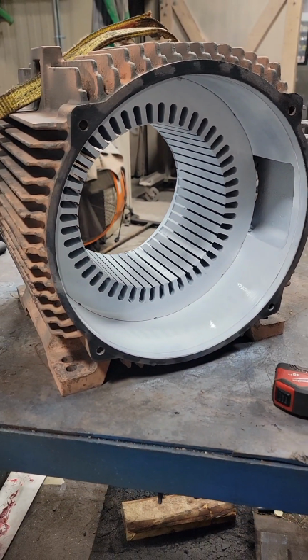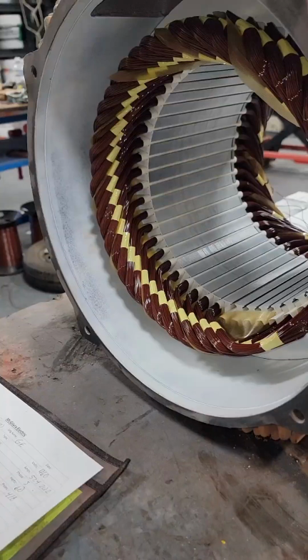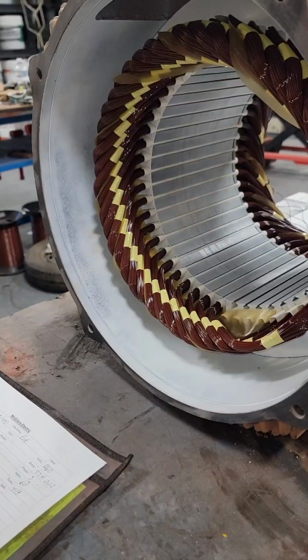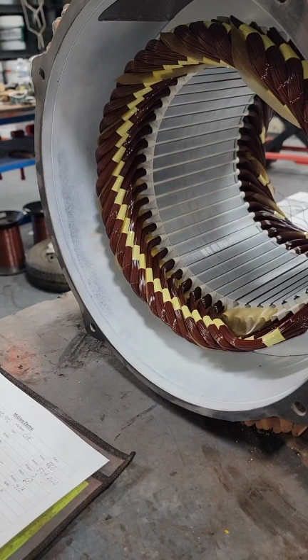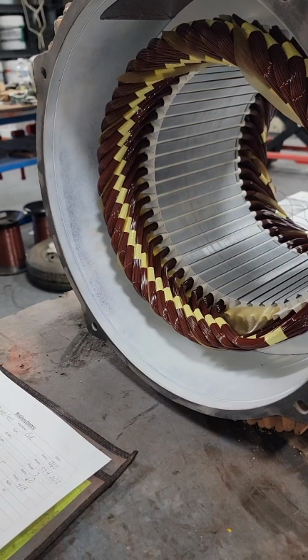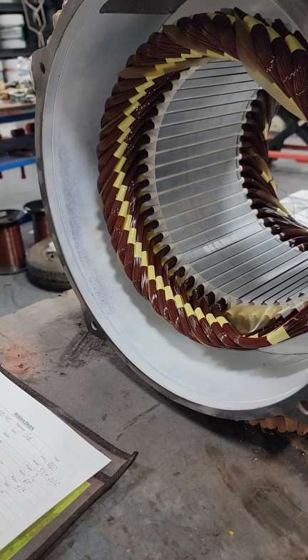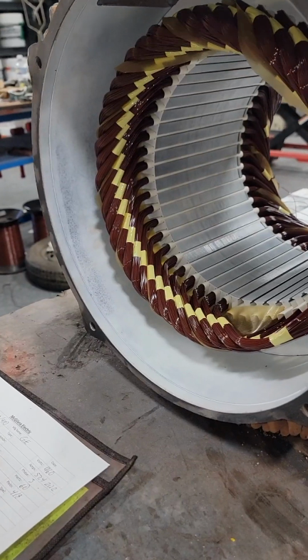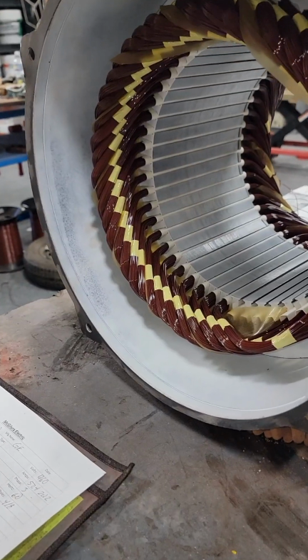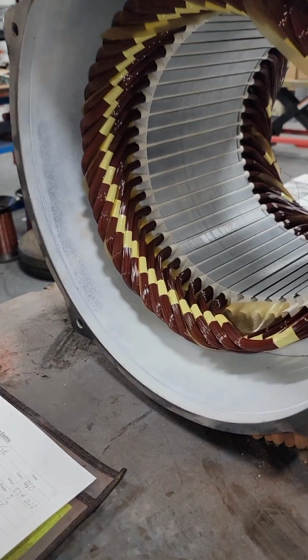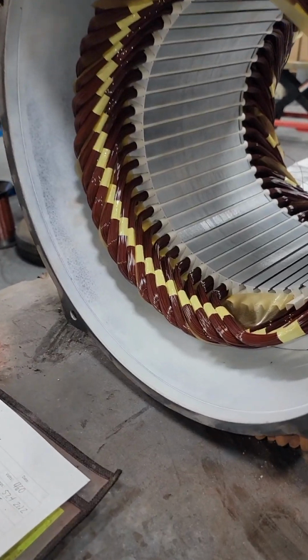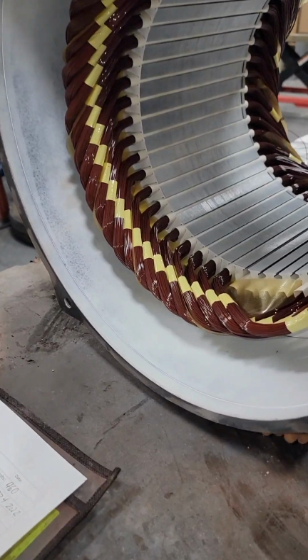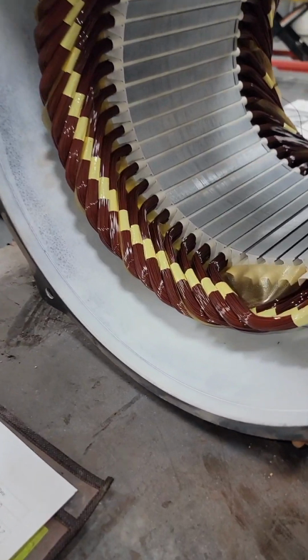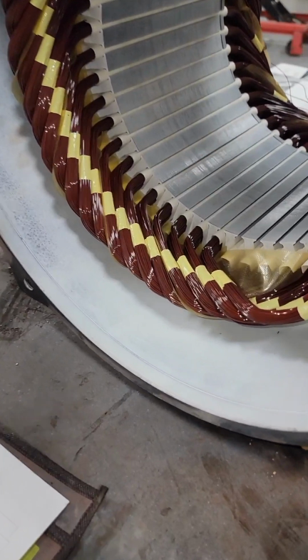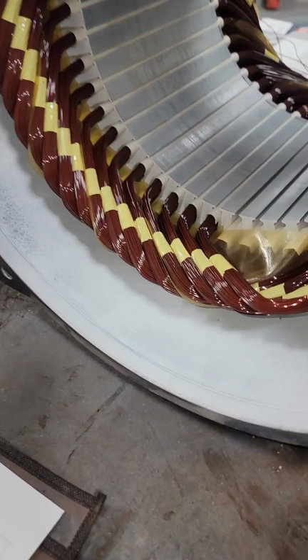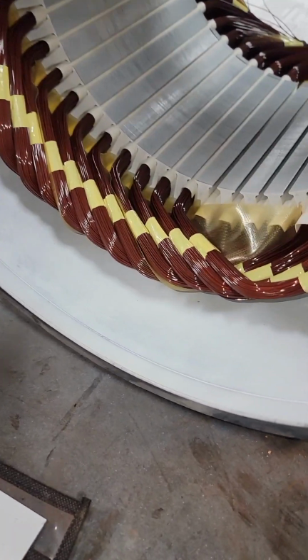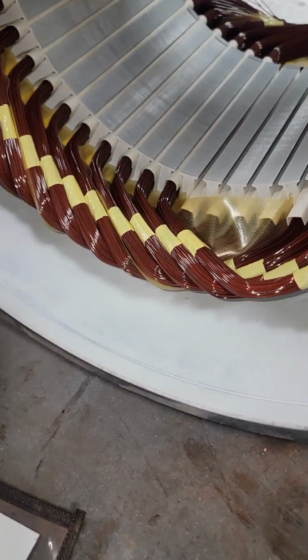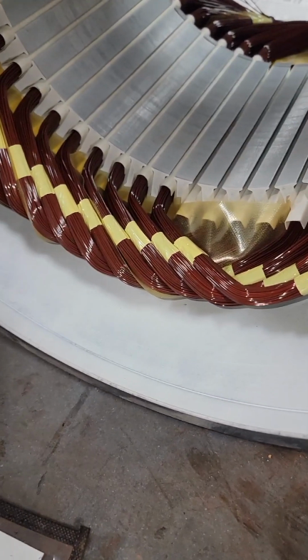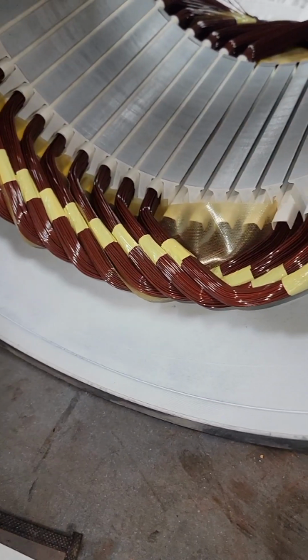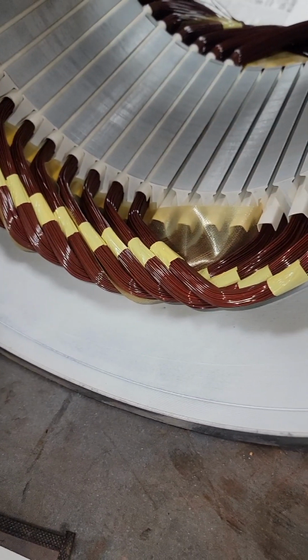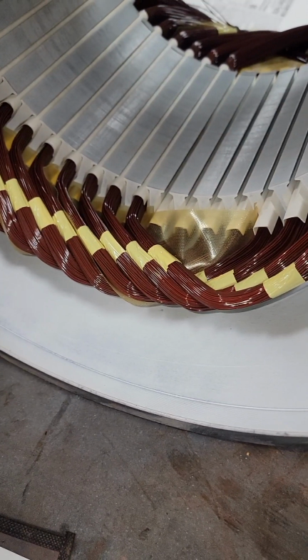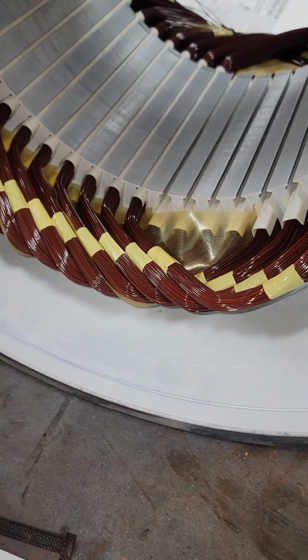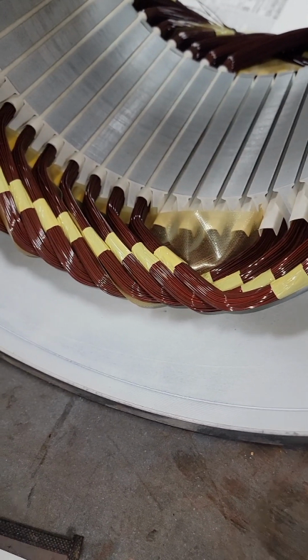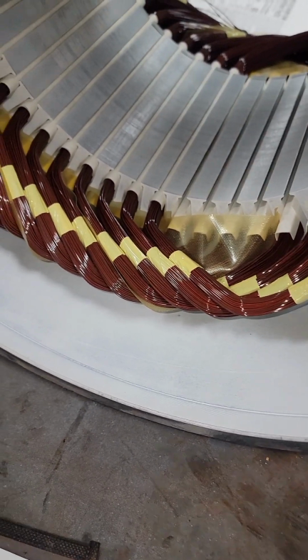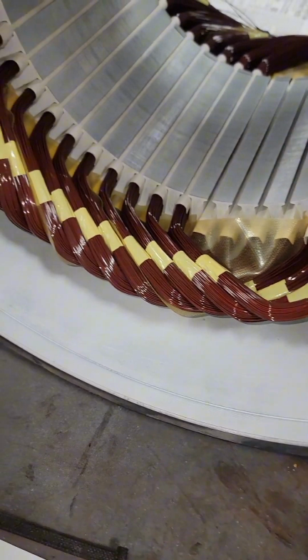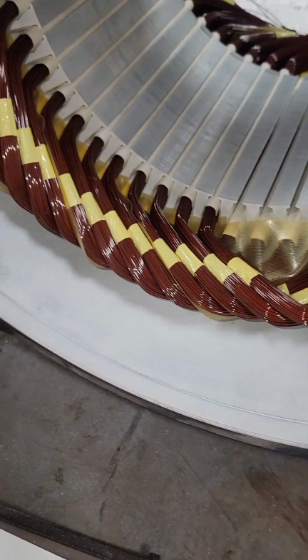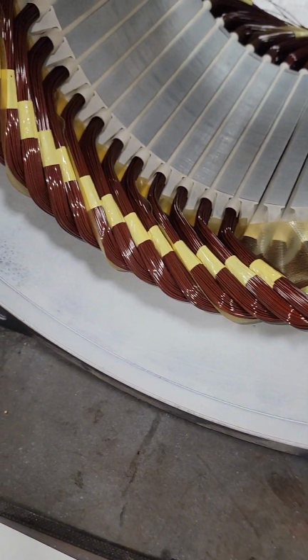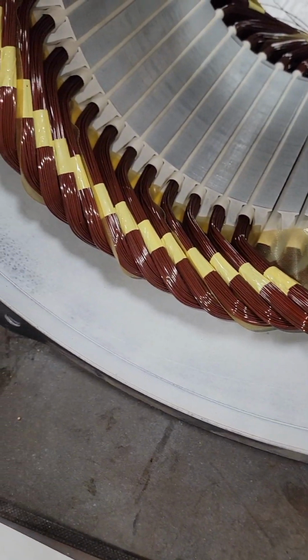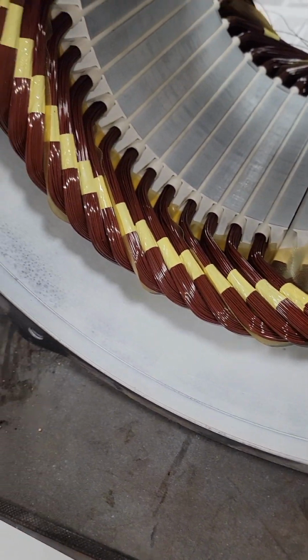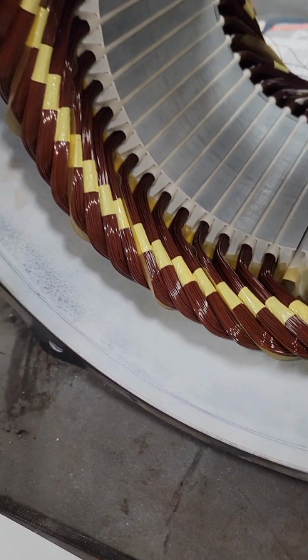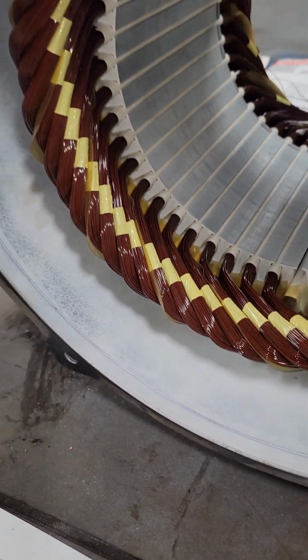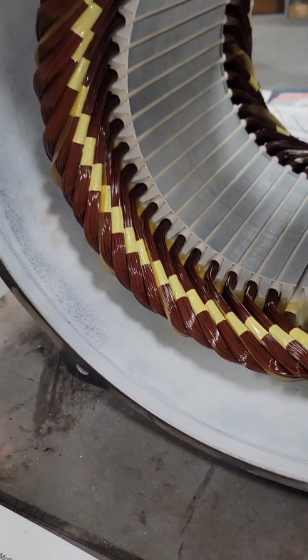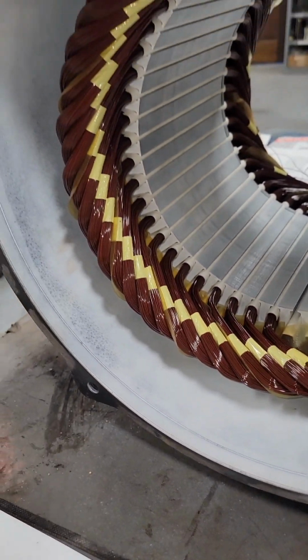After everything's been sandblasted, painted, prepped, and ready to go, we're going to go ahead and start putting all of these coils in.